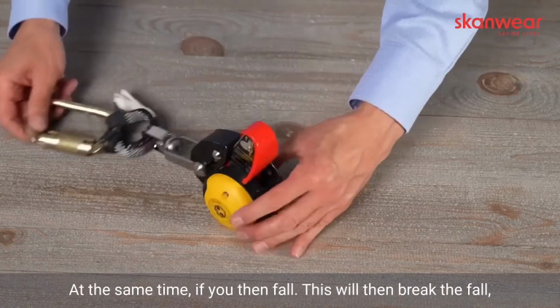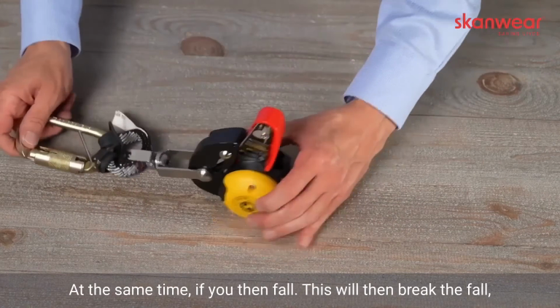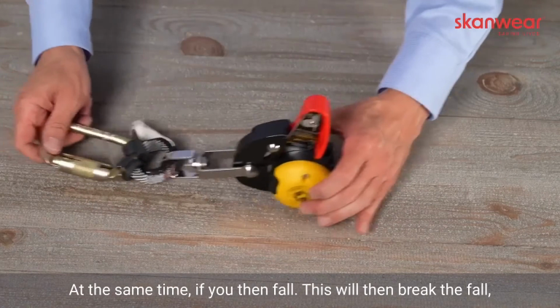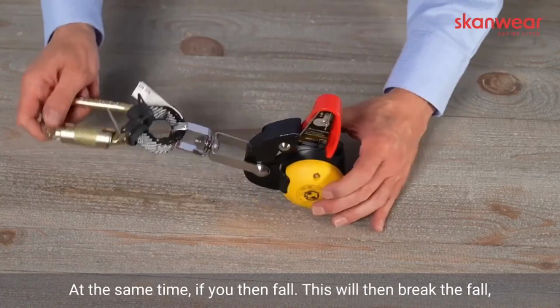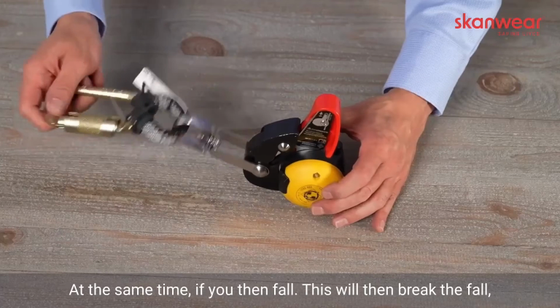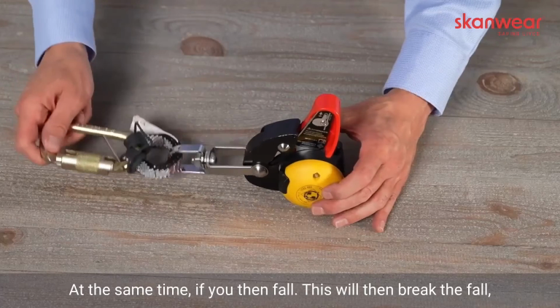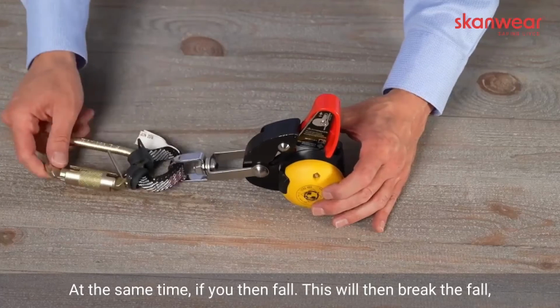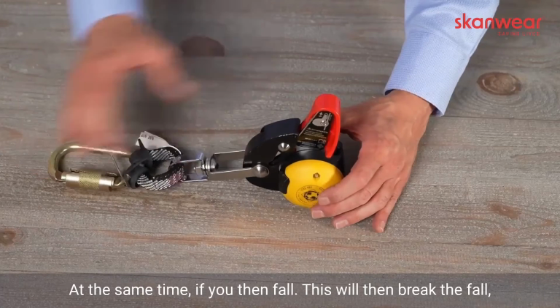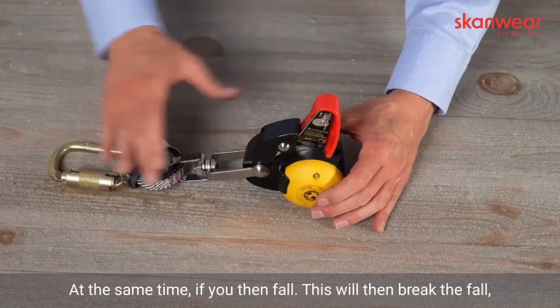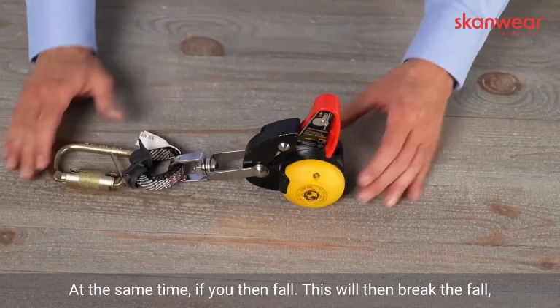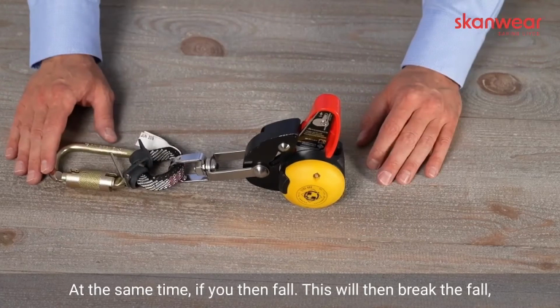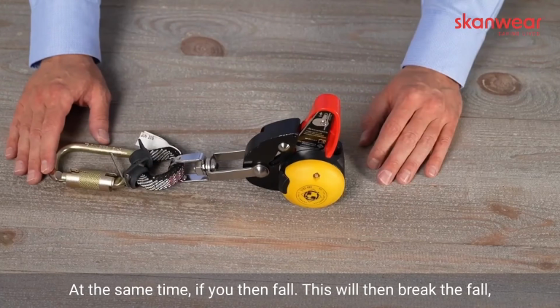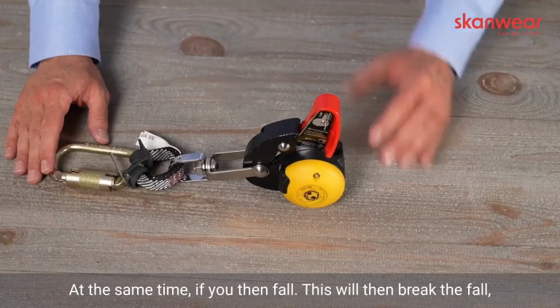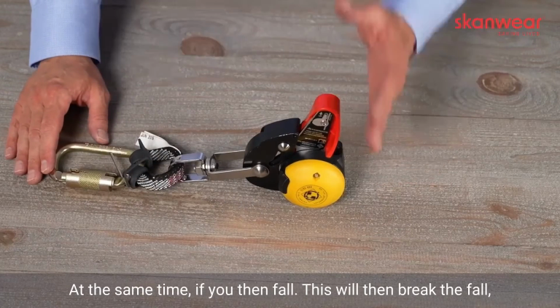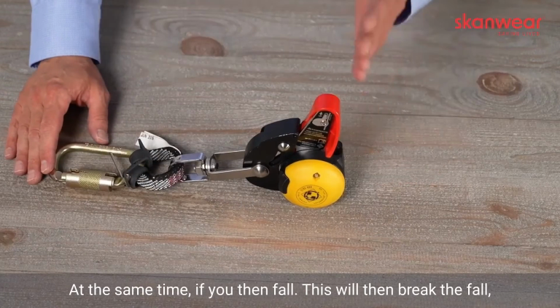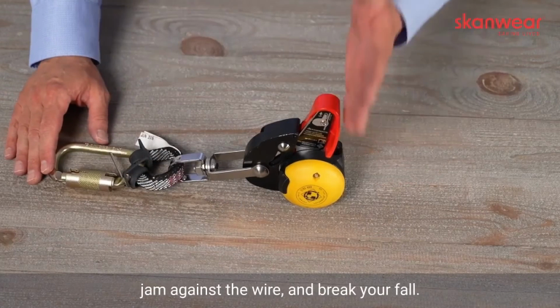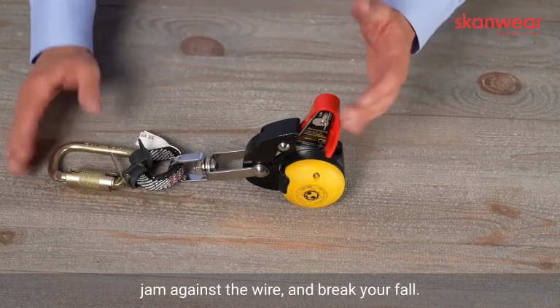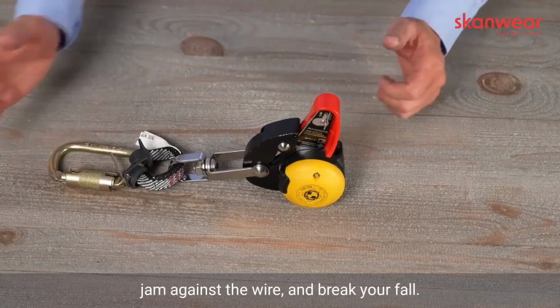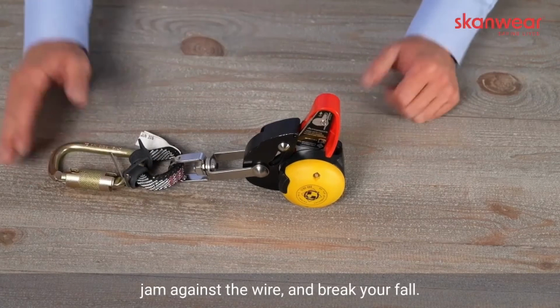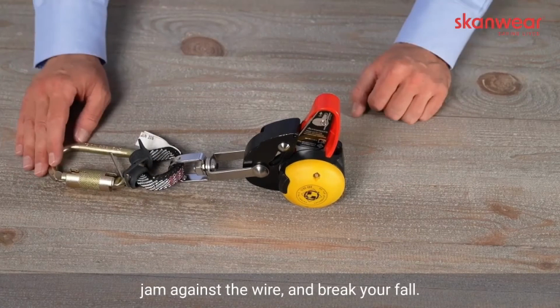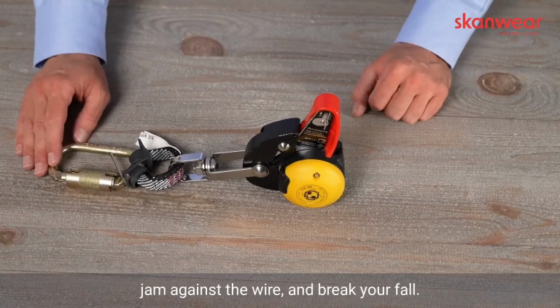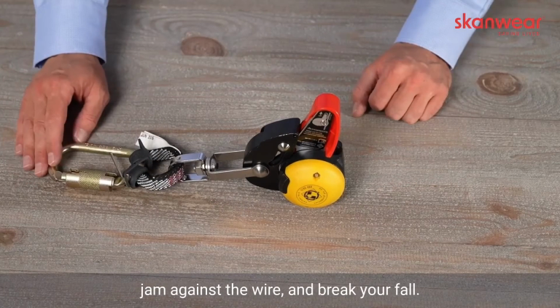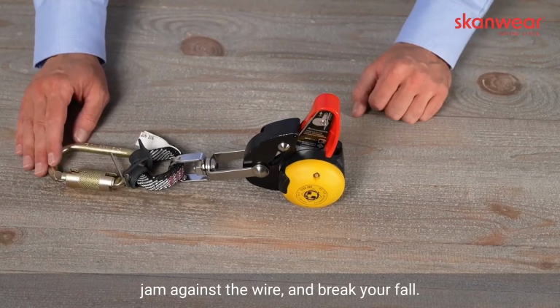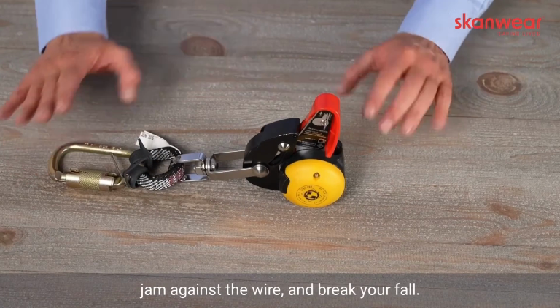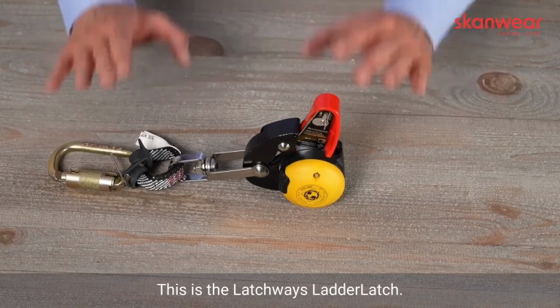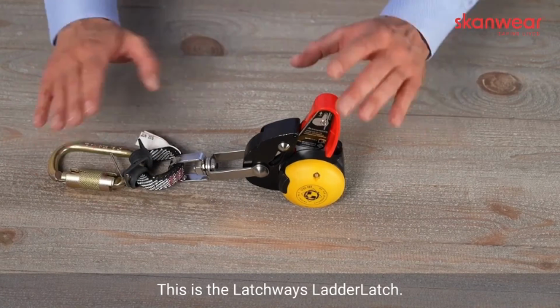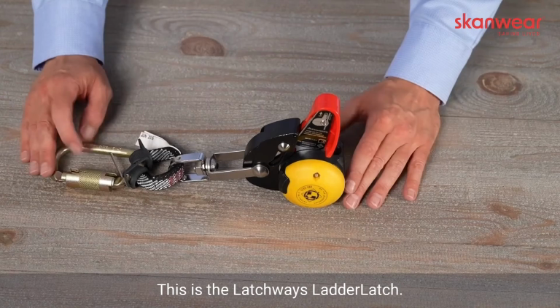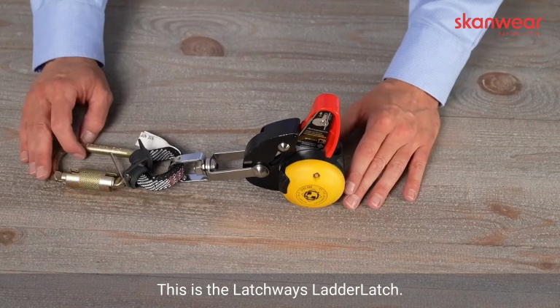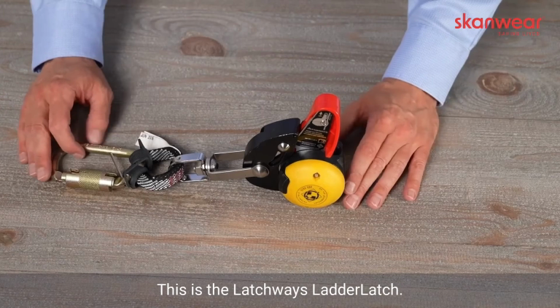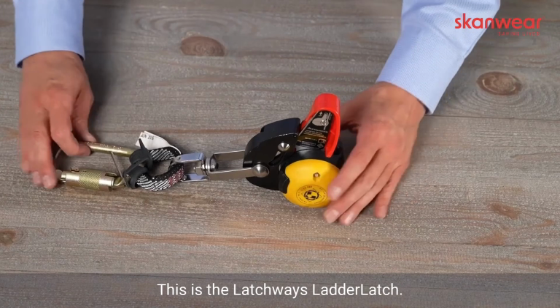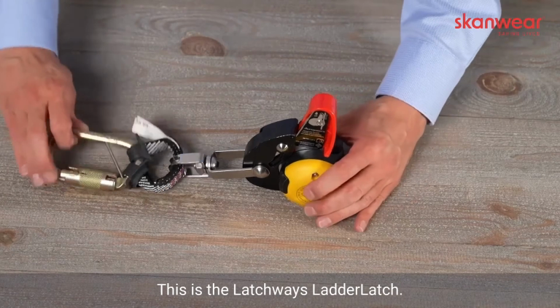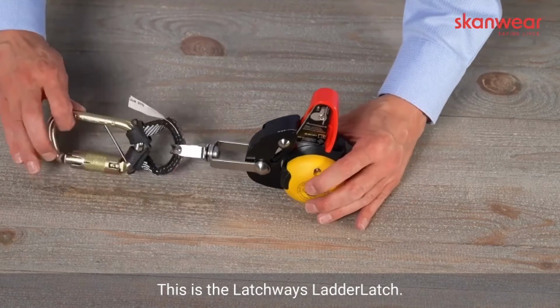At the same time, if you then fall, this will then break the fall, jam against the wire, and break your fall. So this is the Latchways Lava Latch.